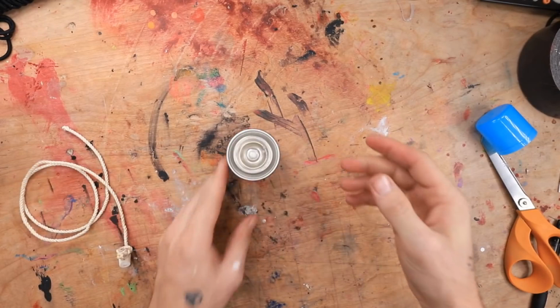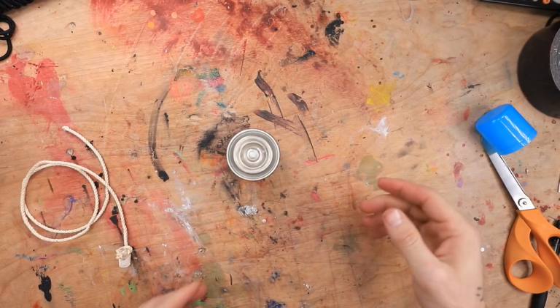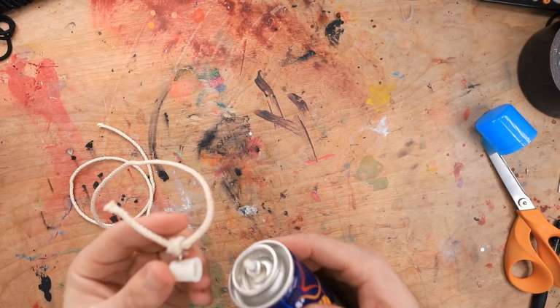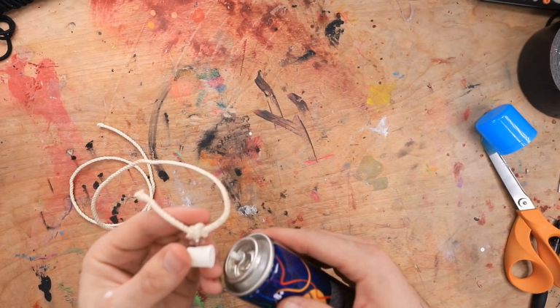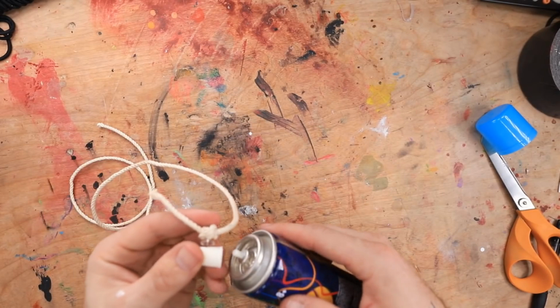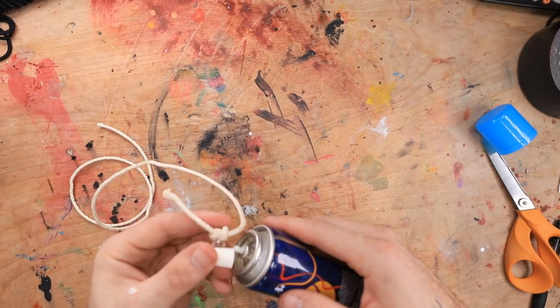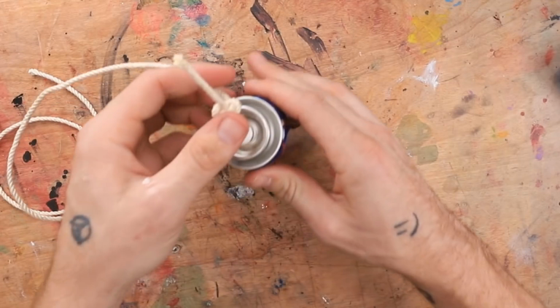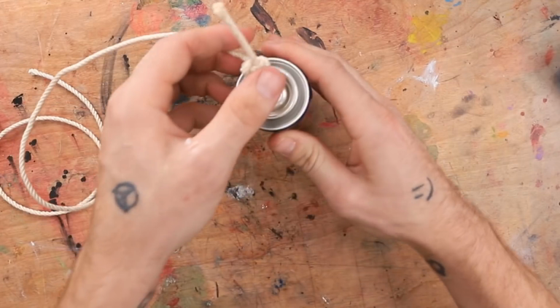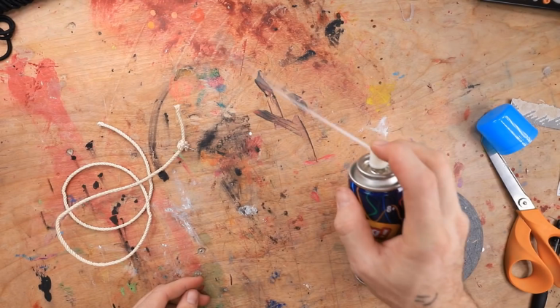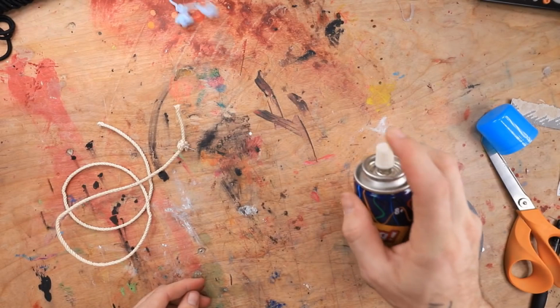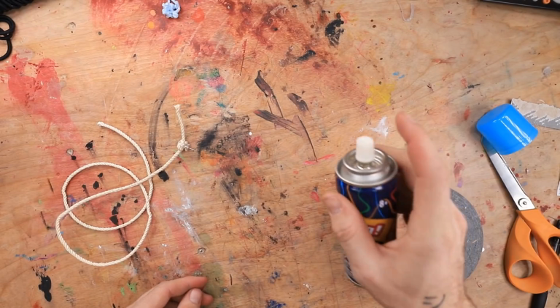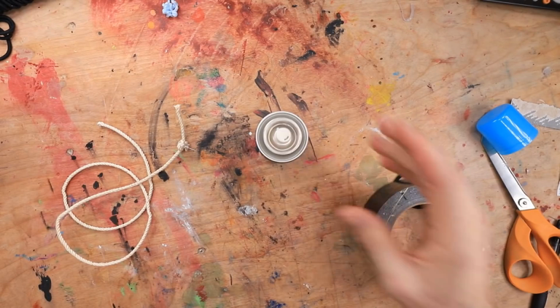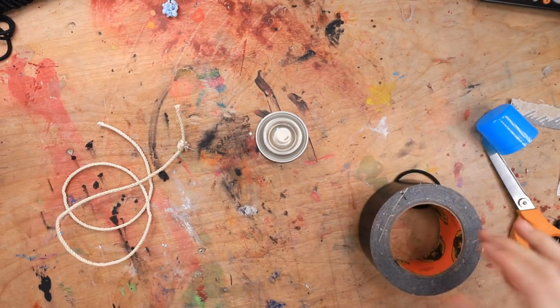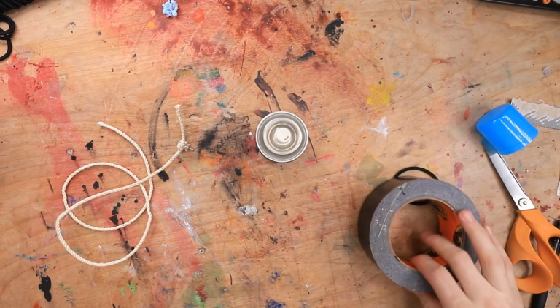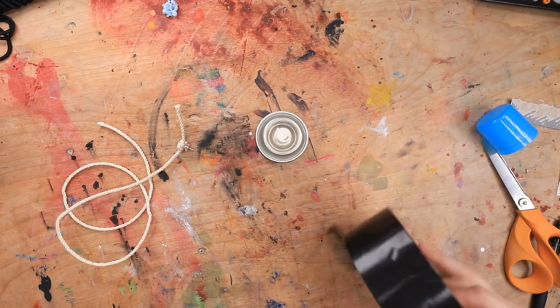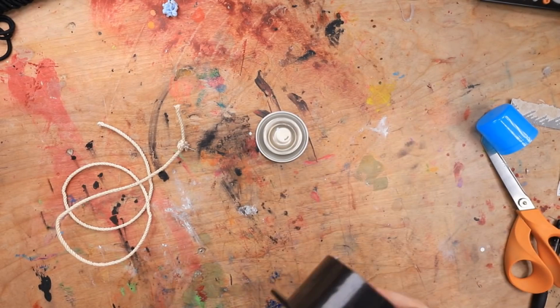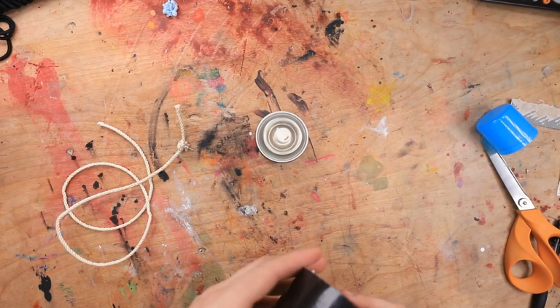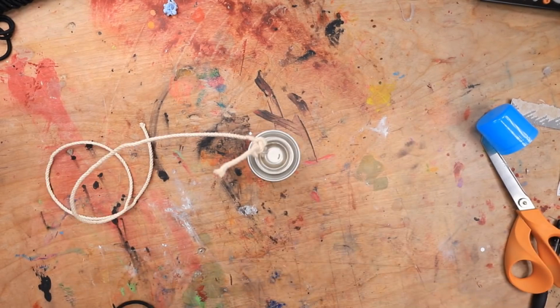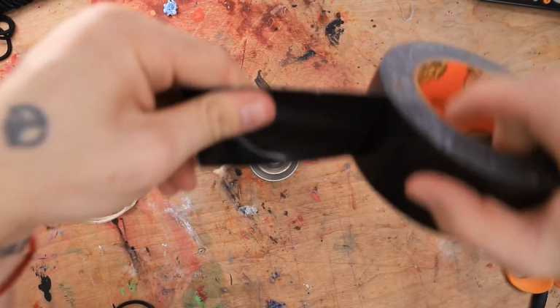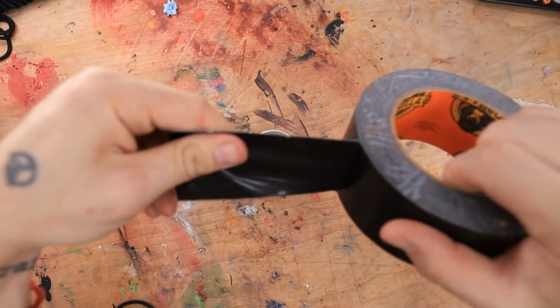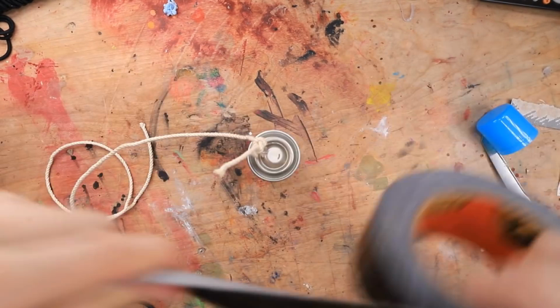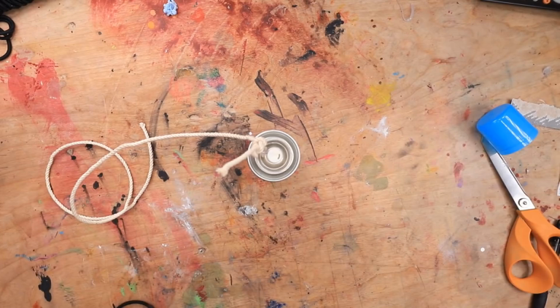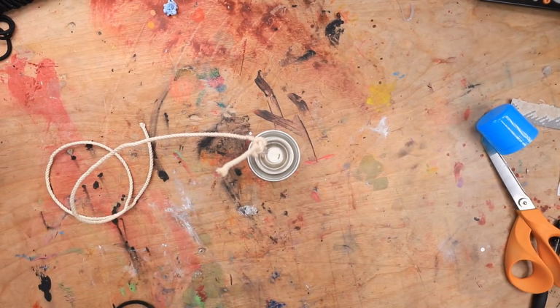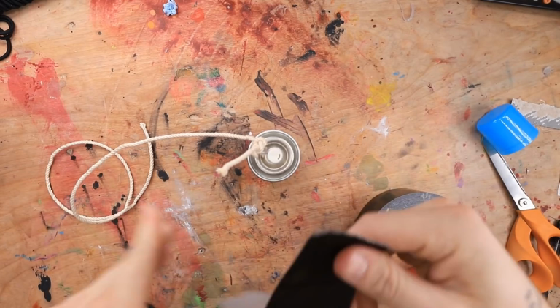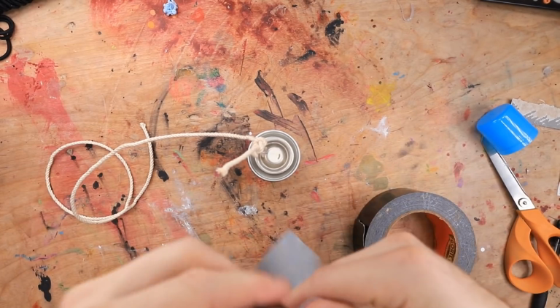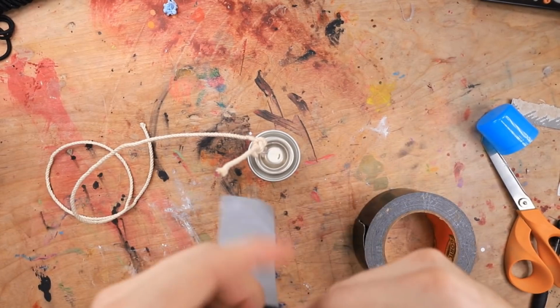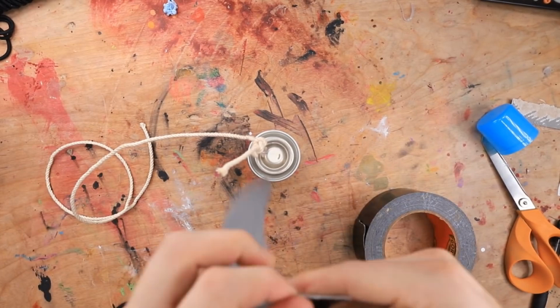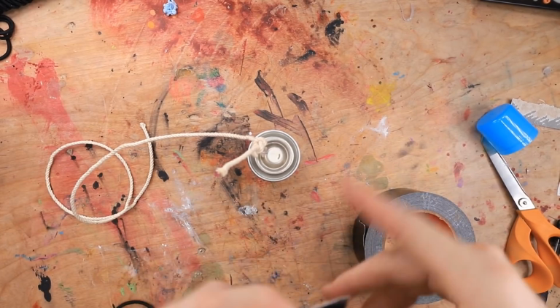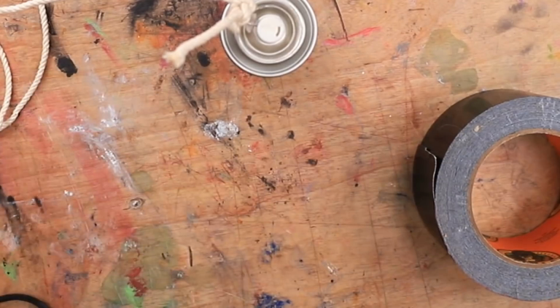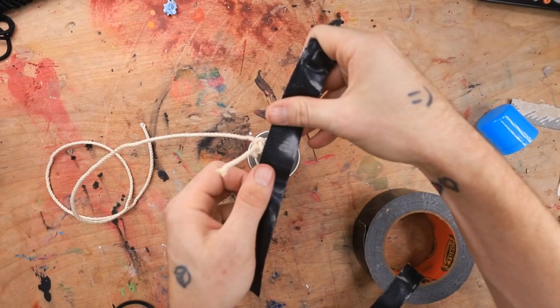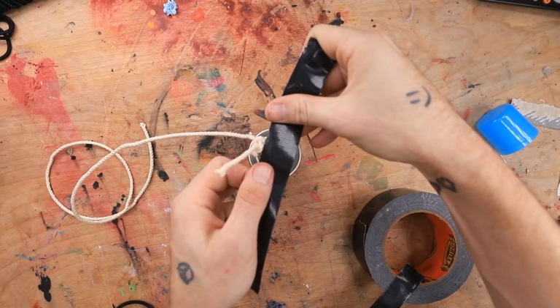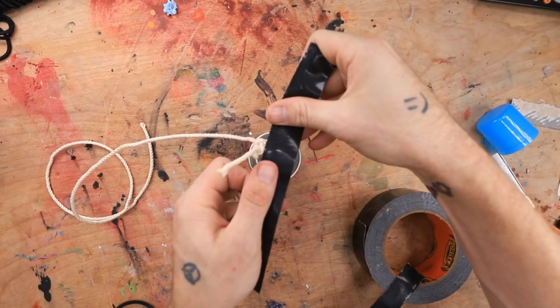The whole cap came off. Still works. Then we get our tape, tape this sucker down. Here we go. Reinforce it a little bit.